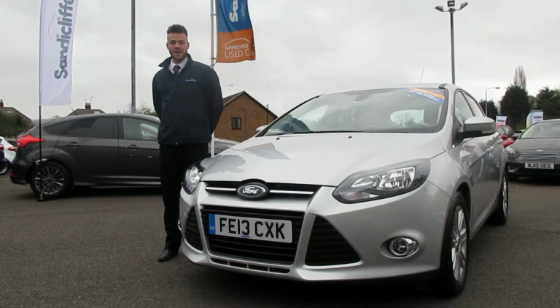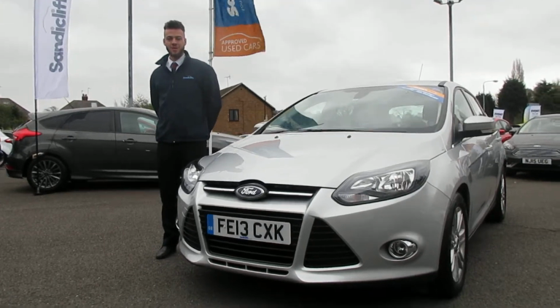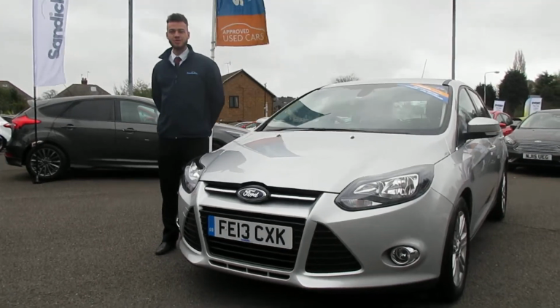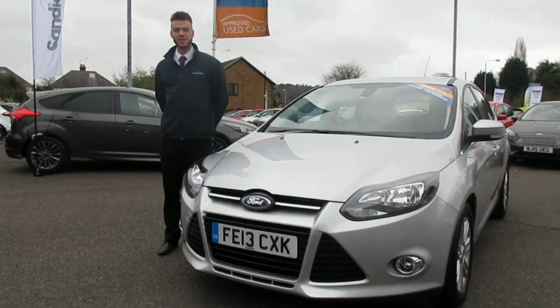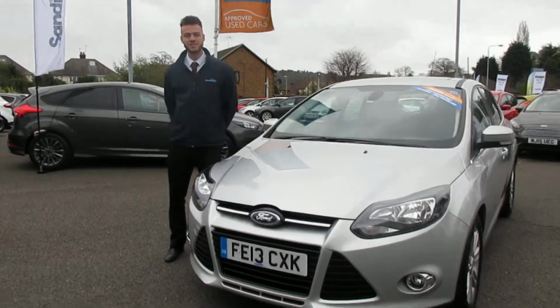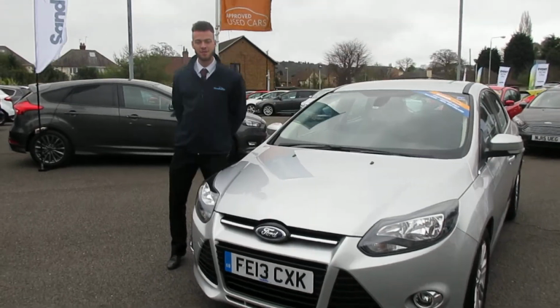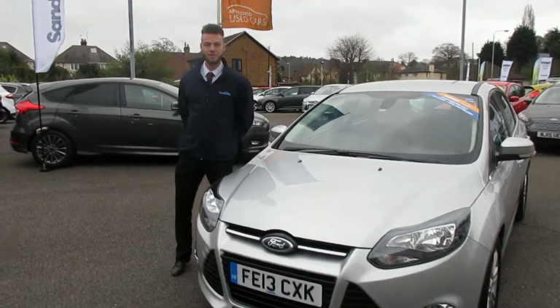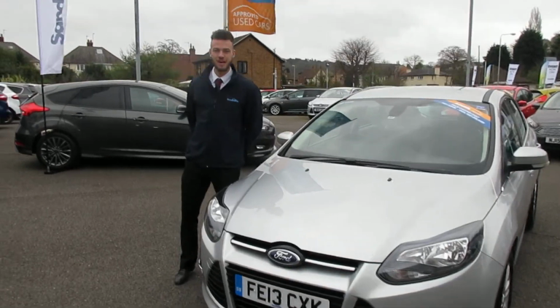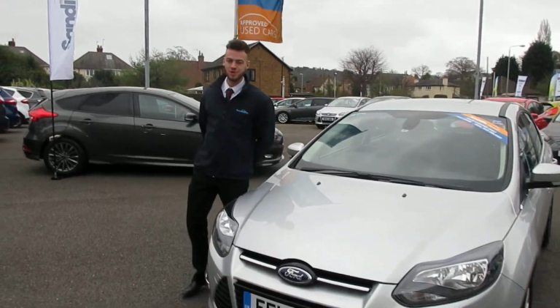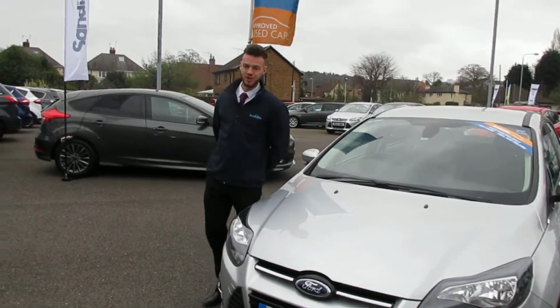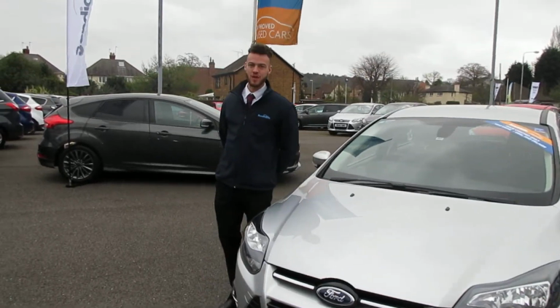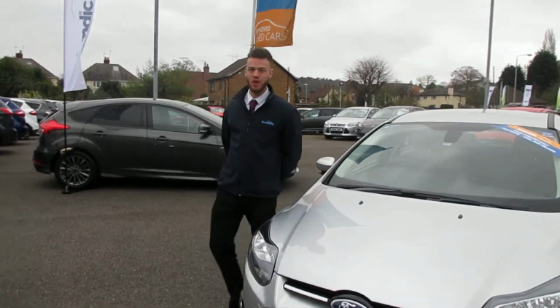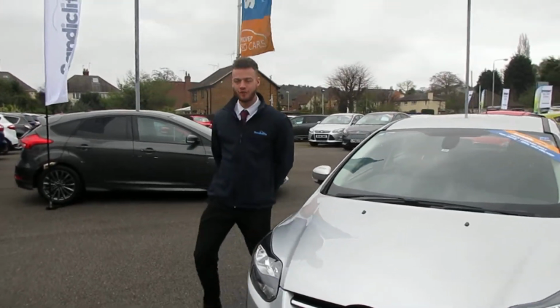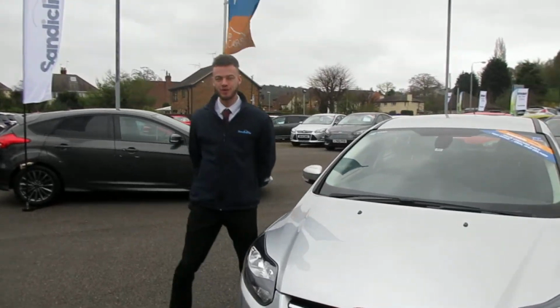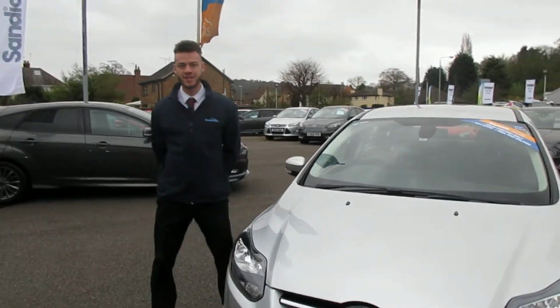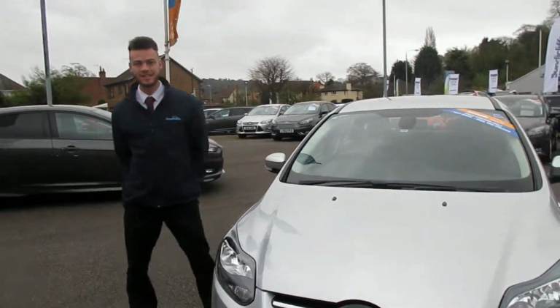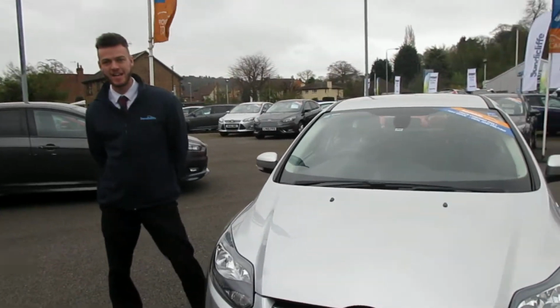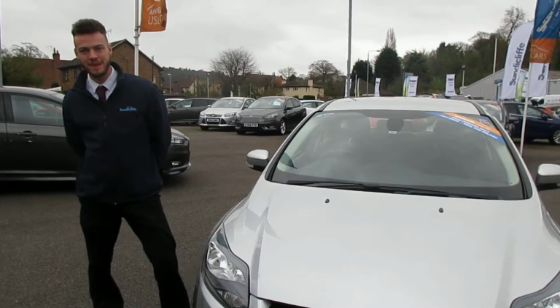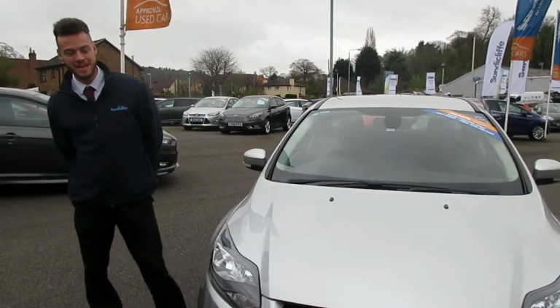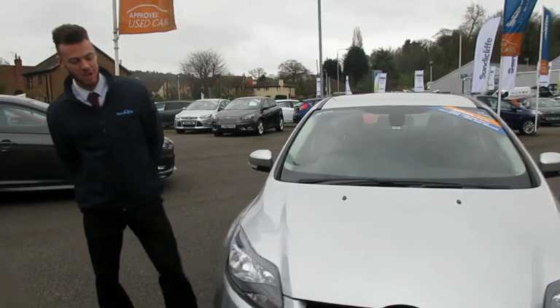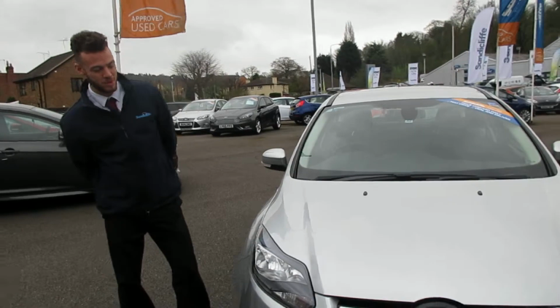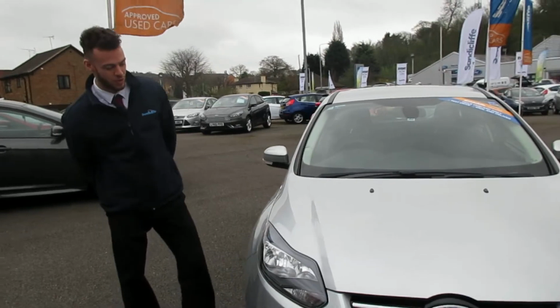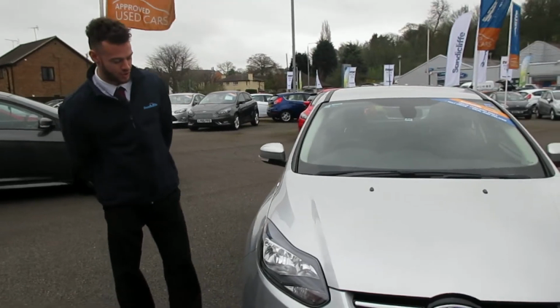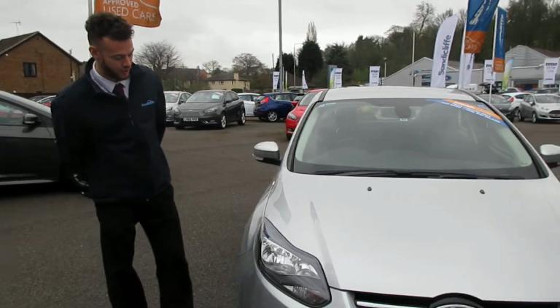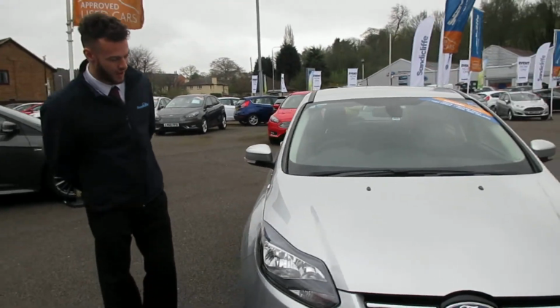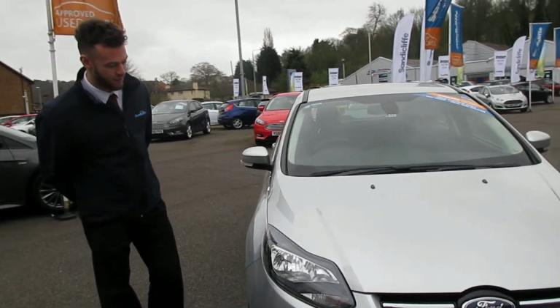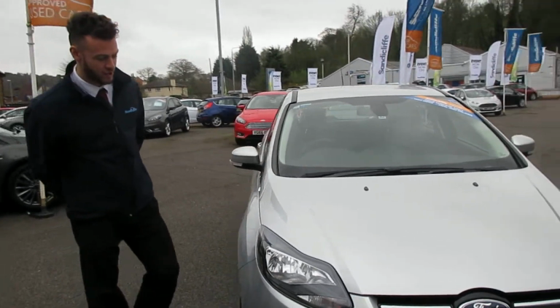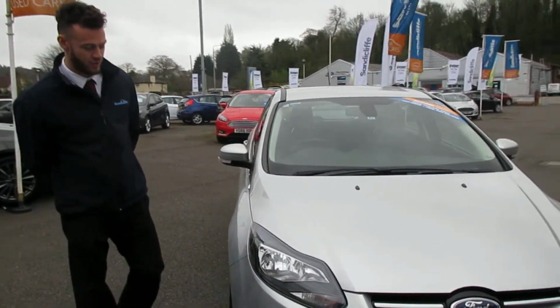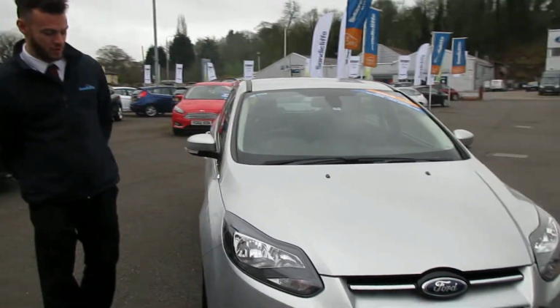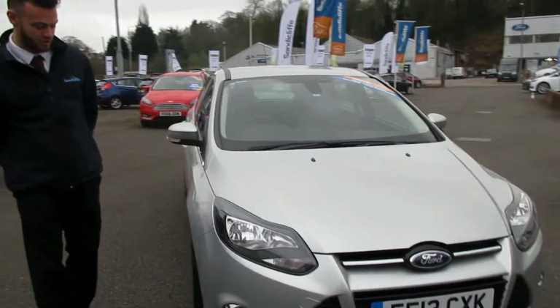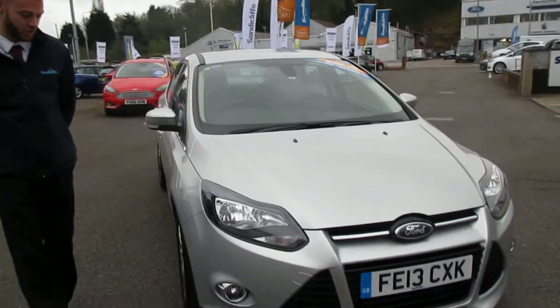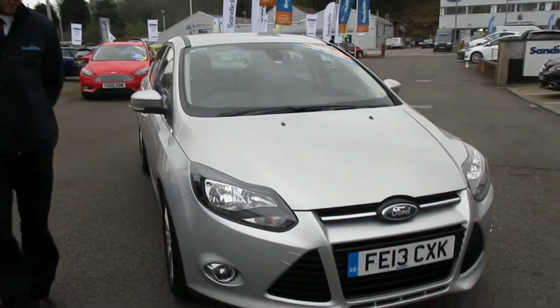Hi, welcome to Sanctuary of Stable Food. My name is Coyne here. We've got a Focus Titanium EcoBoost 125, full of softened windows silver.